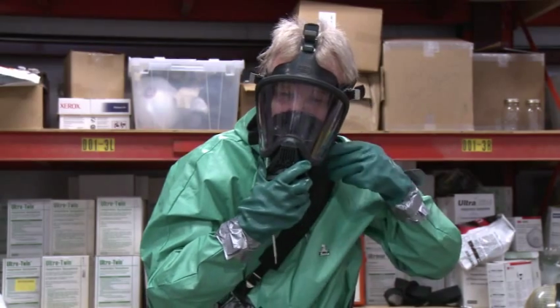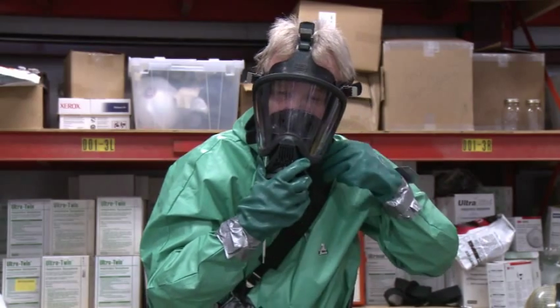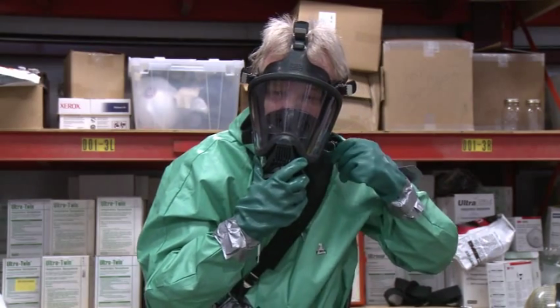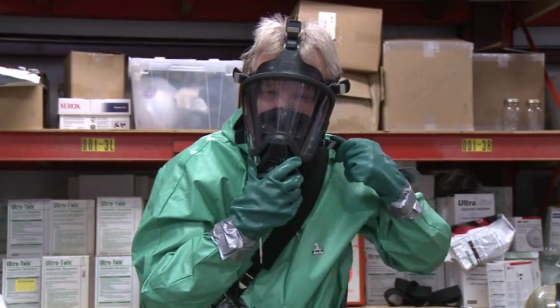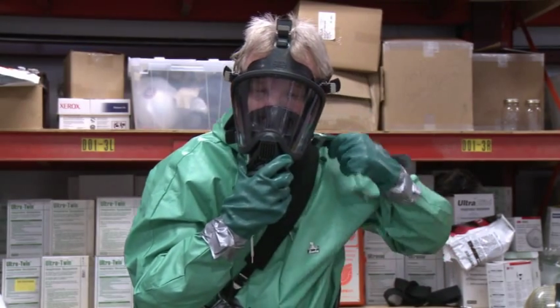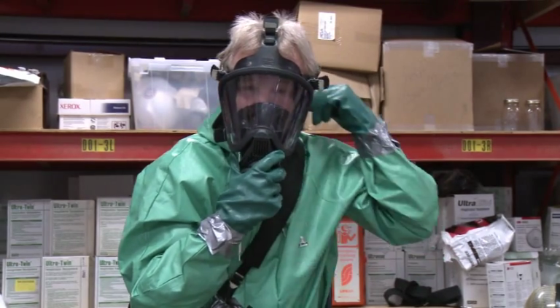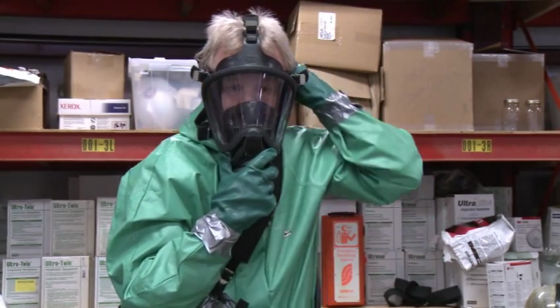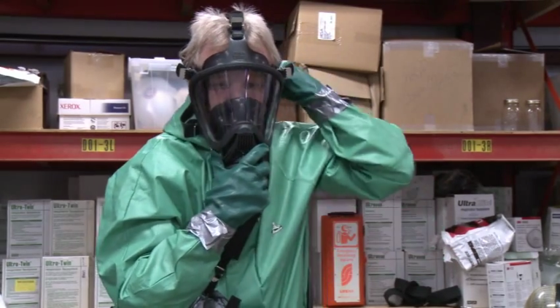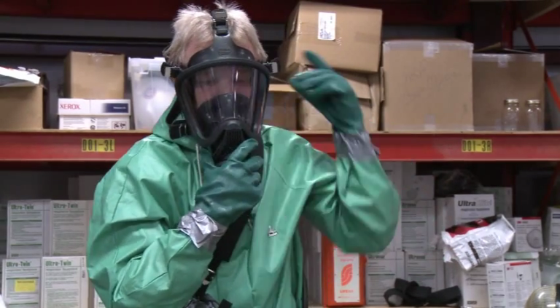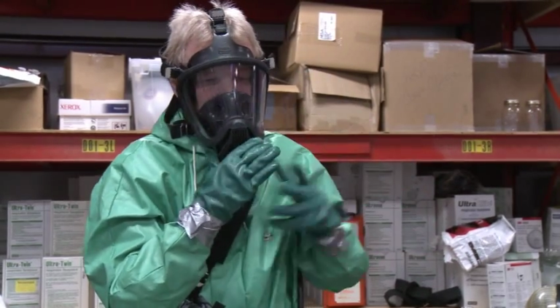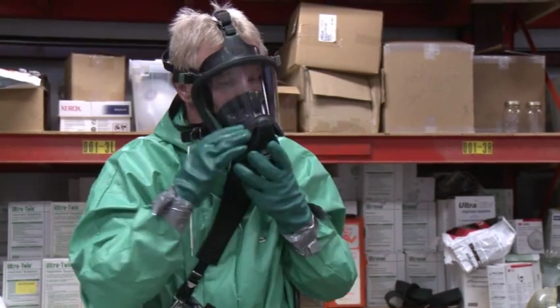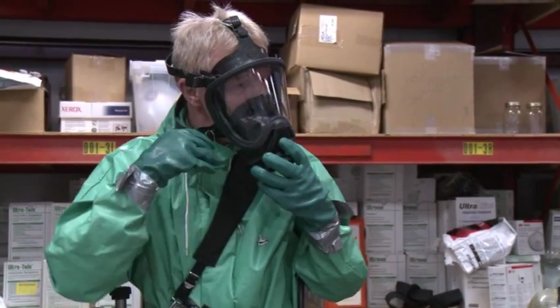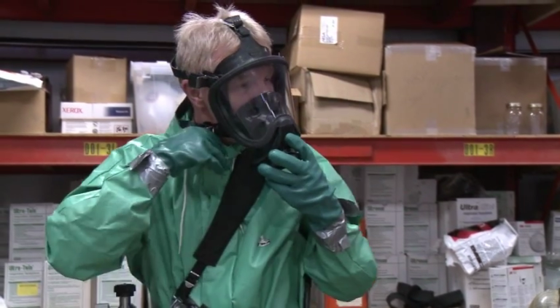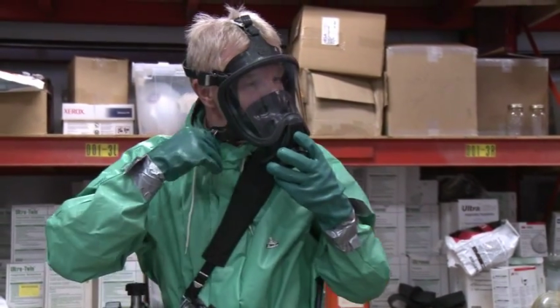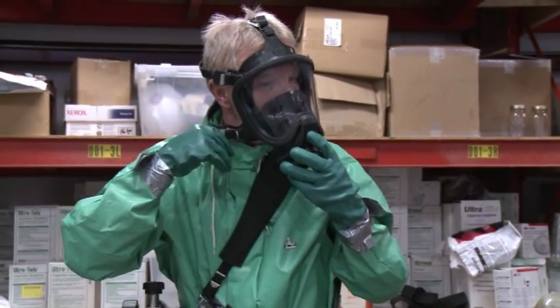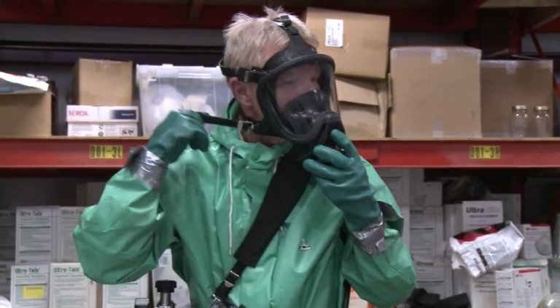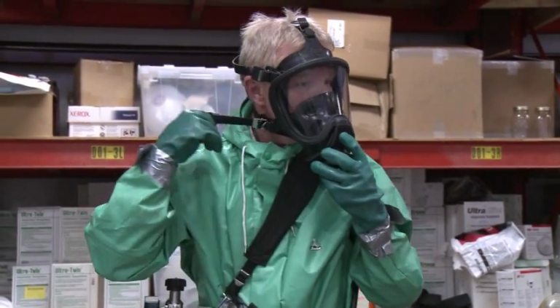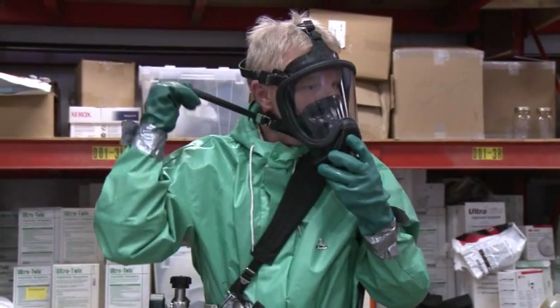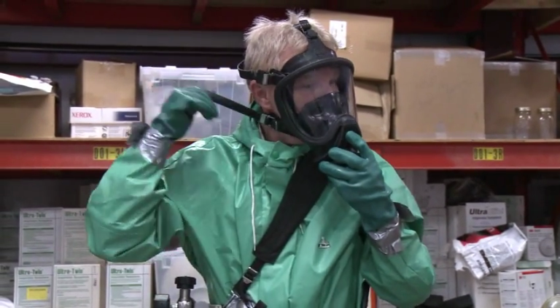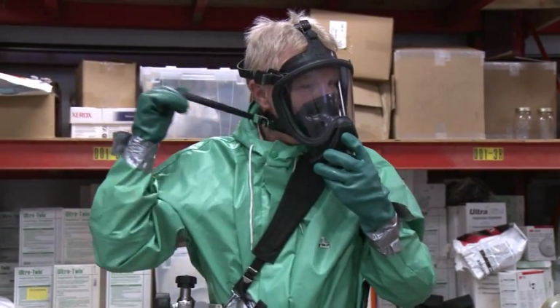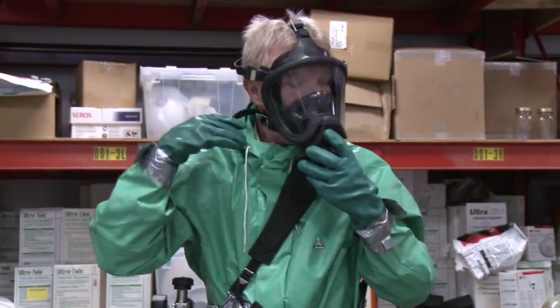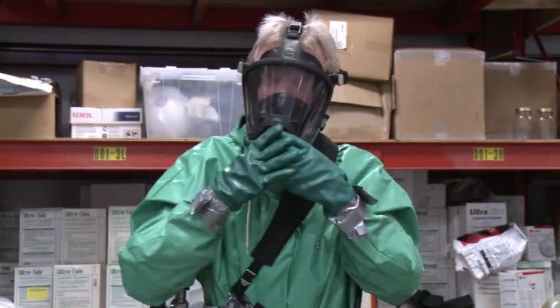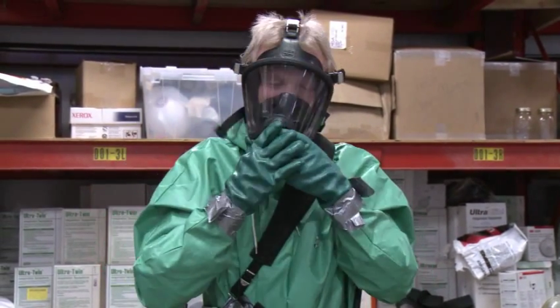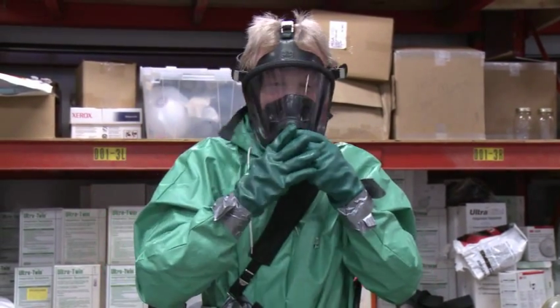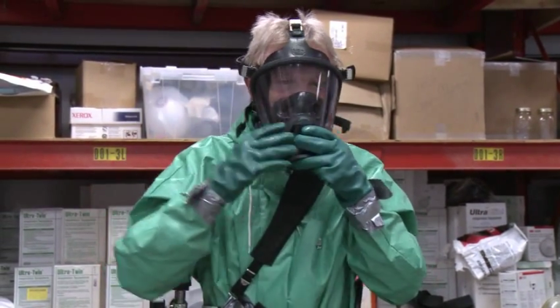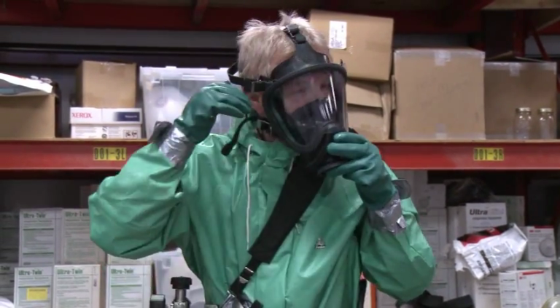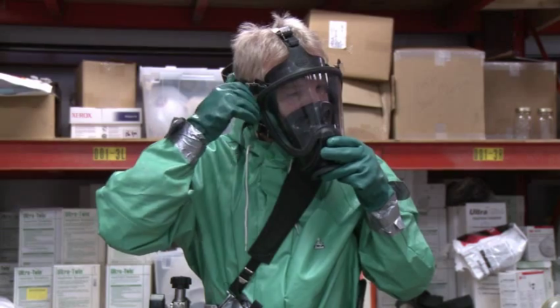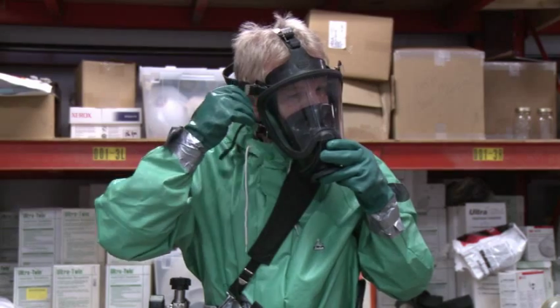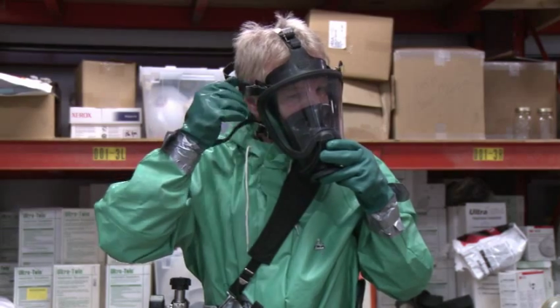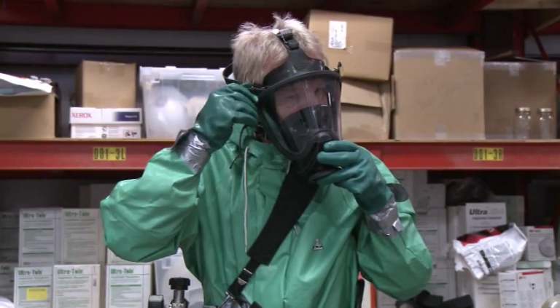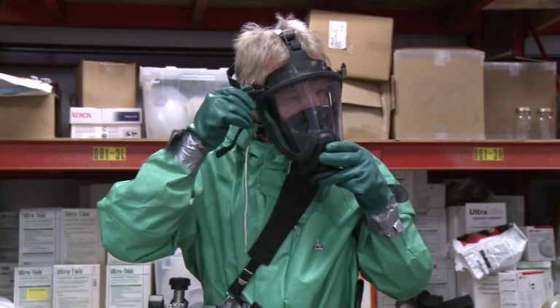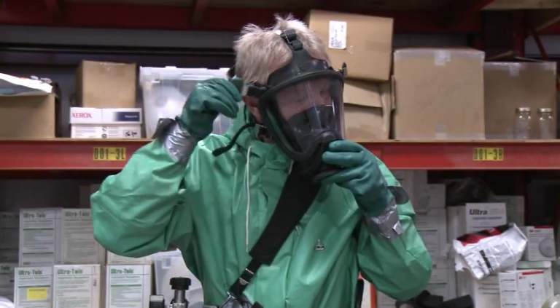Next, don the facepiece. Adjust the straps for a good seal and perform a pressure check.